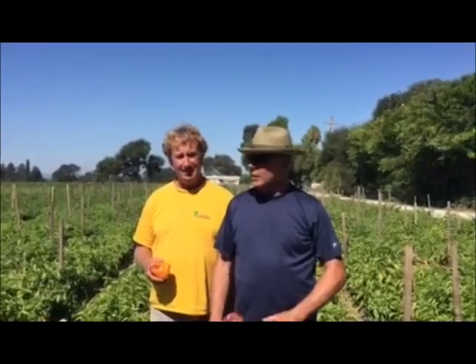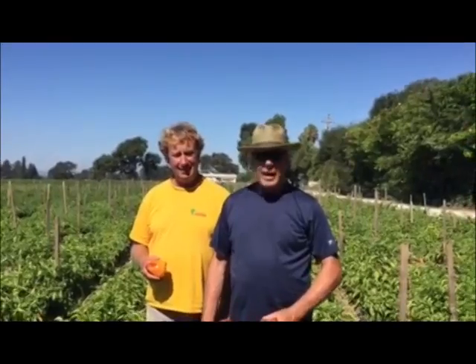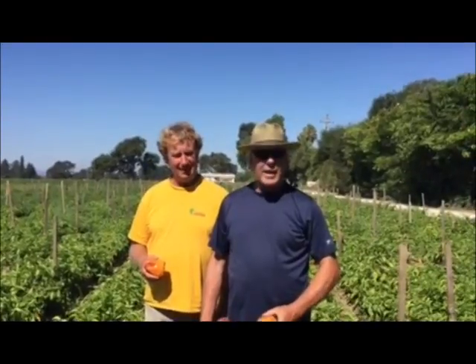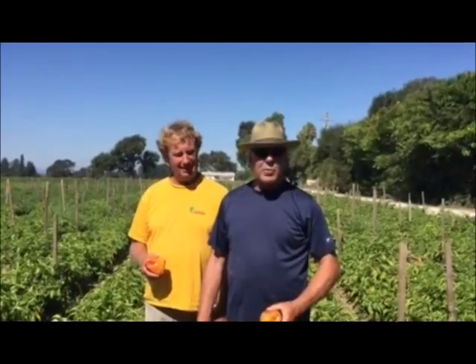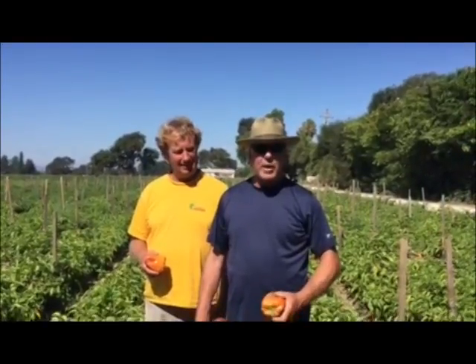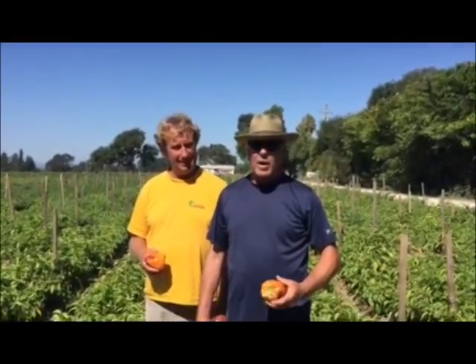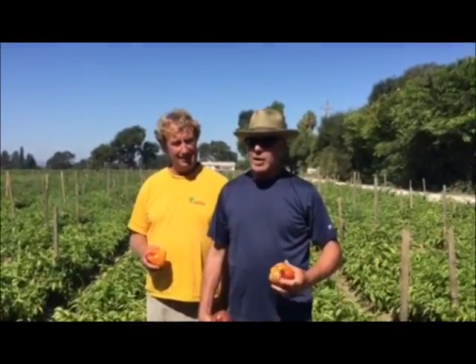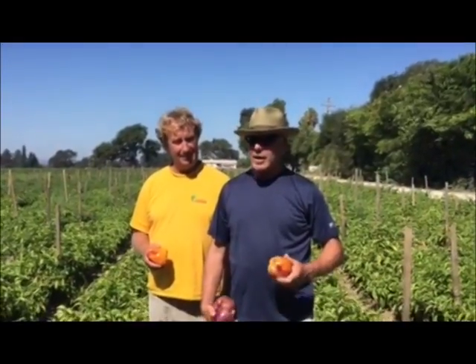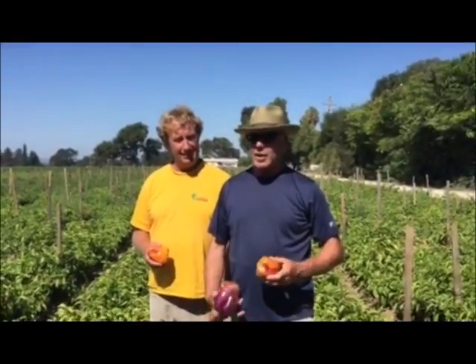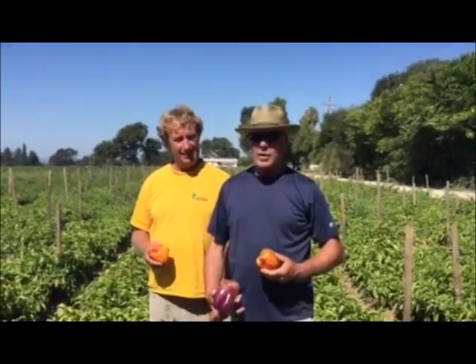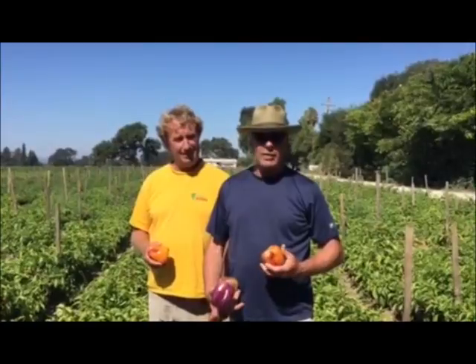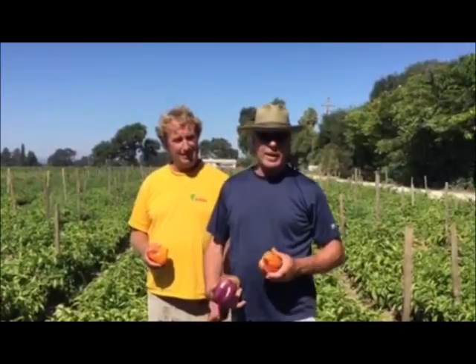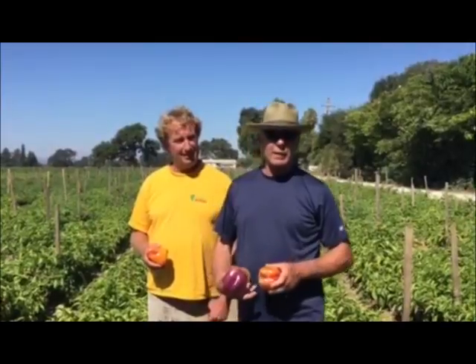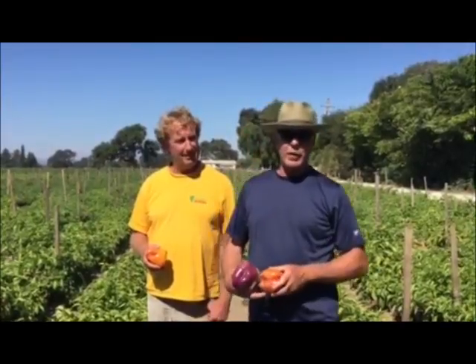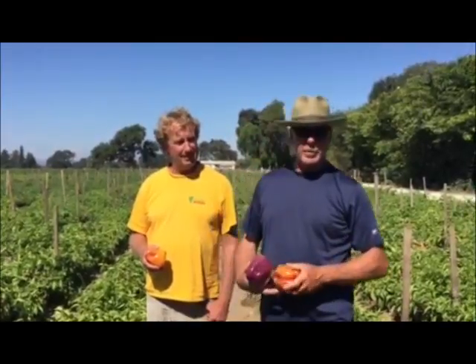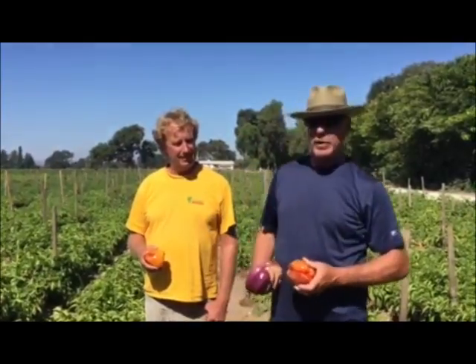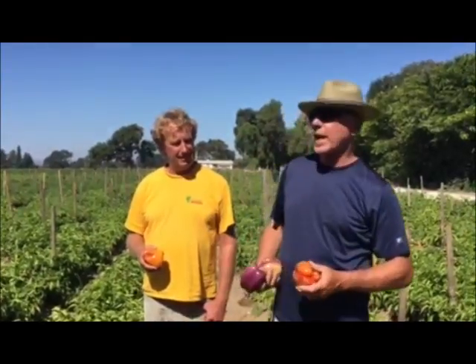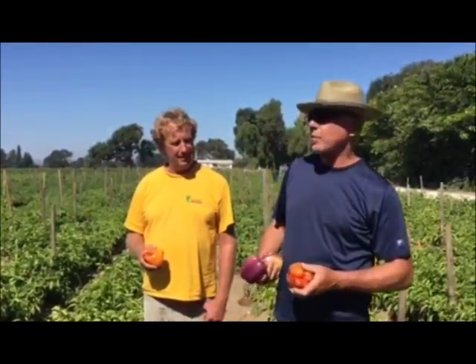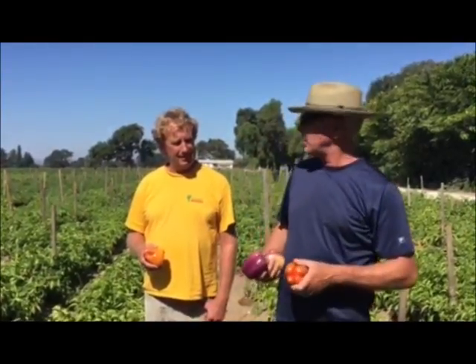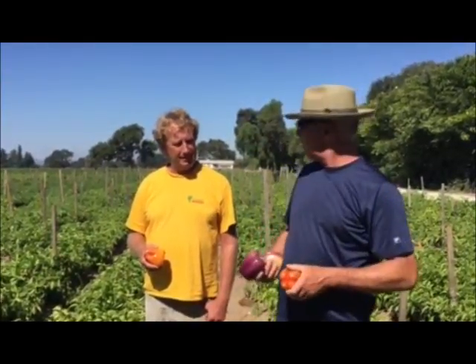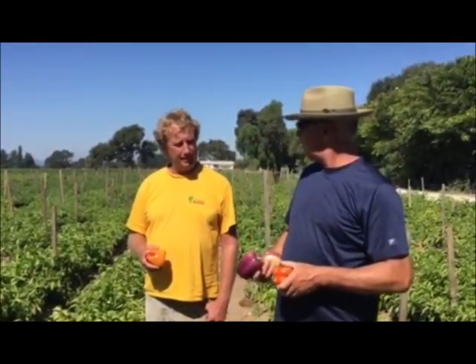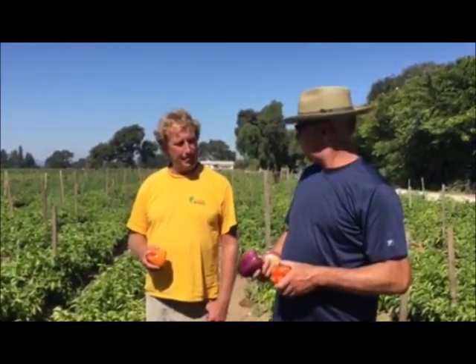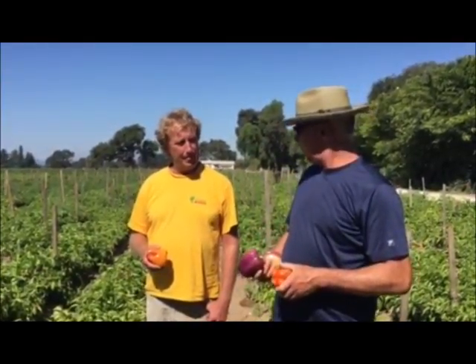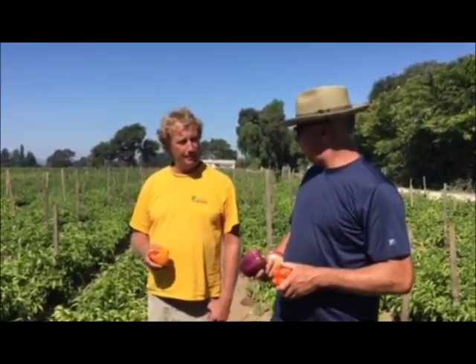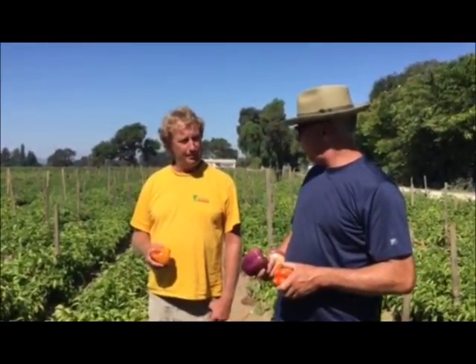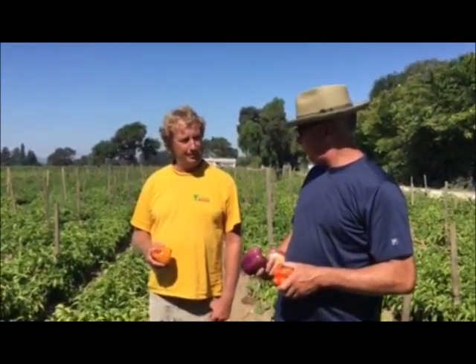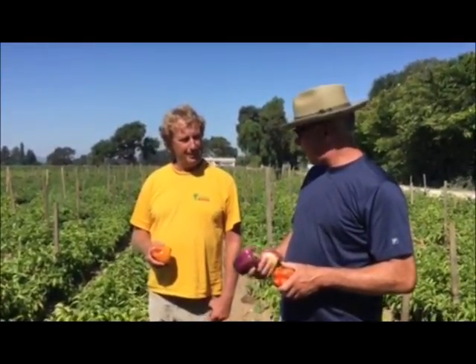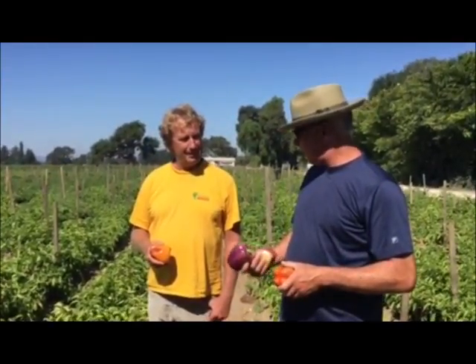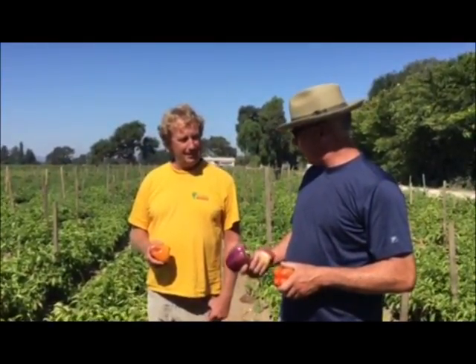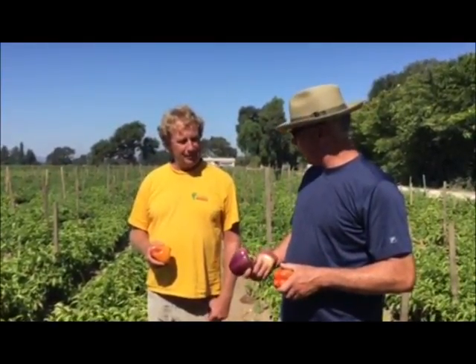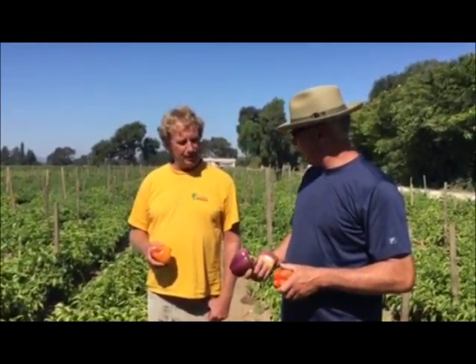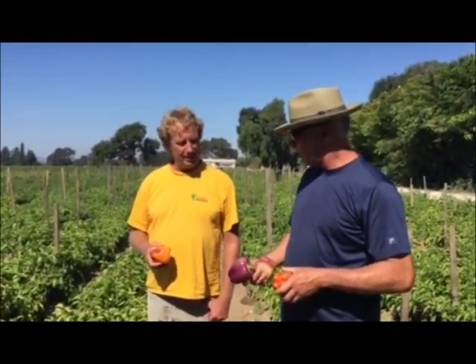Hey there, we are in Los Olivos, California with Chris Cadwell from Chutti Frutti Farms. How are you, Chris? Doing good.